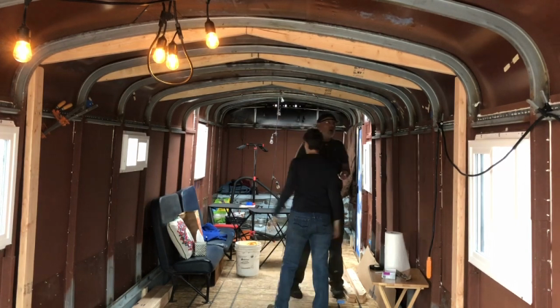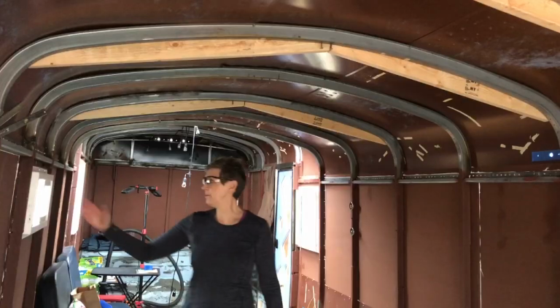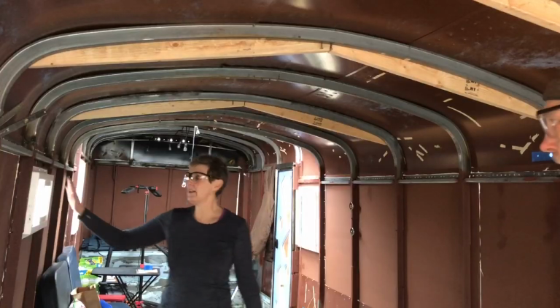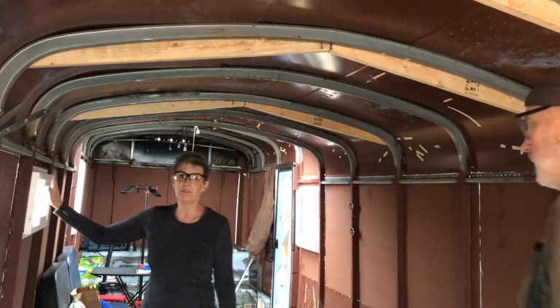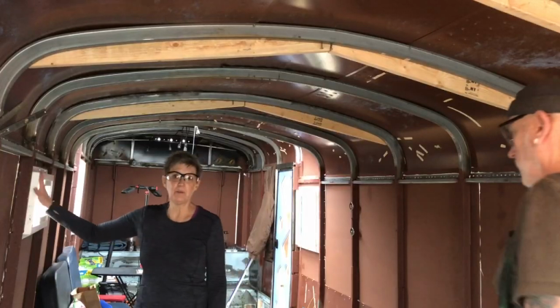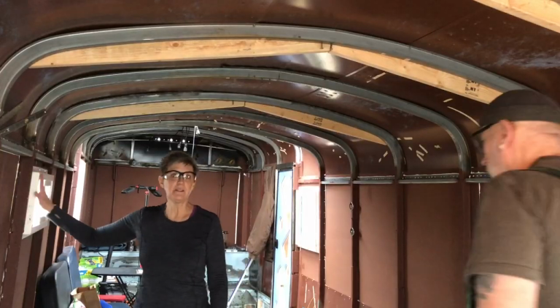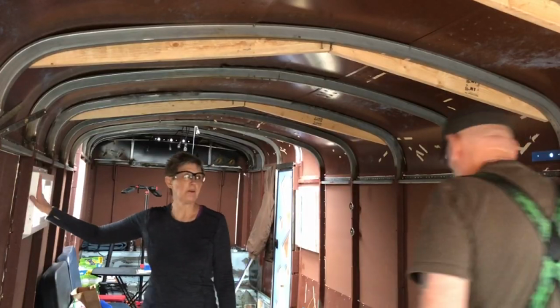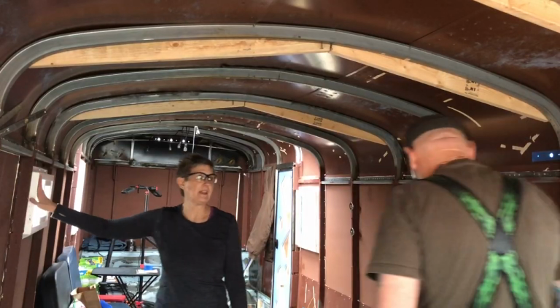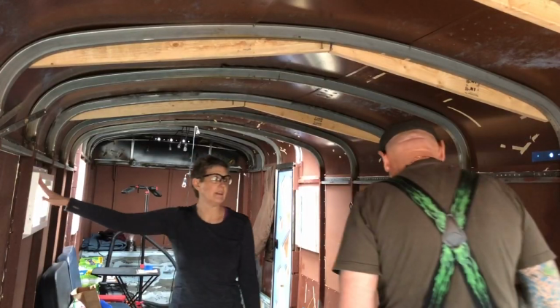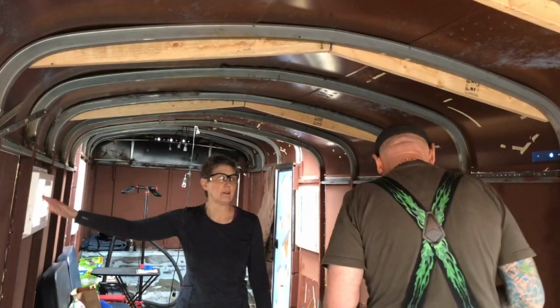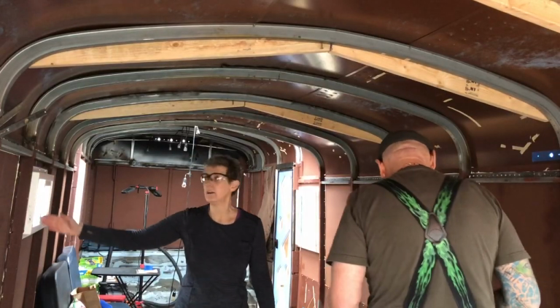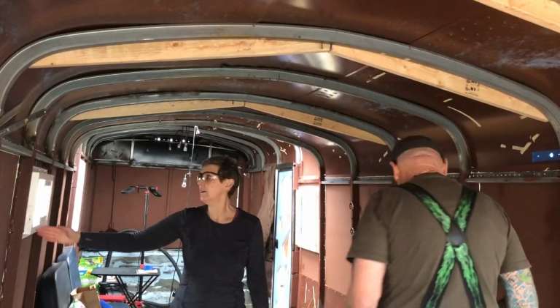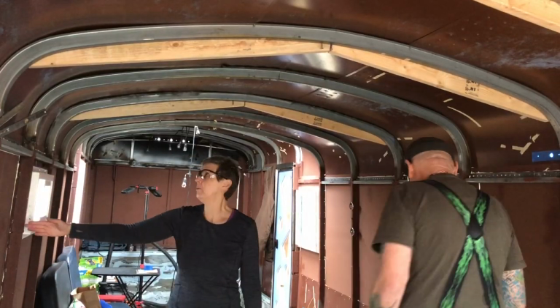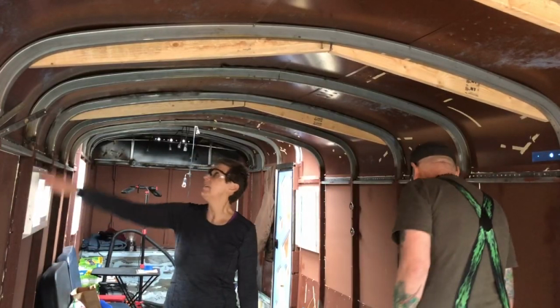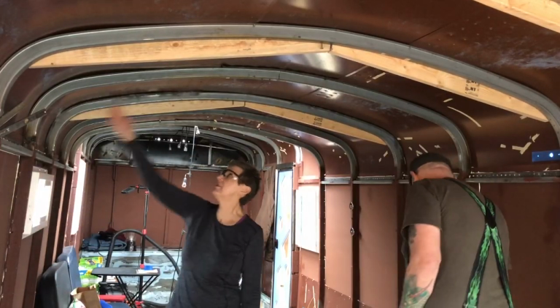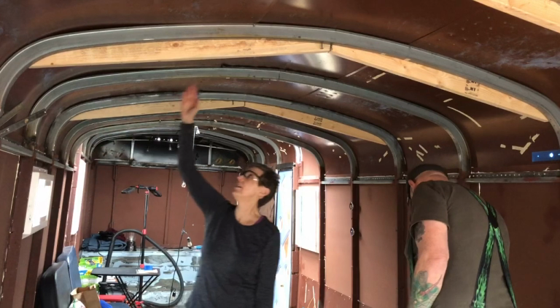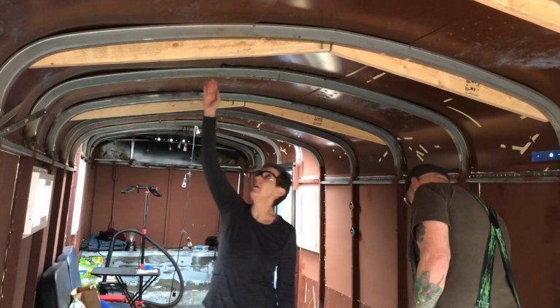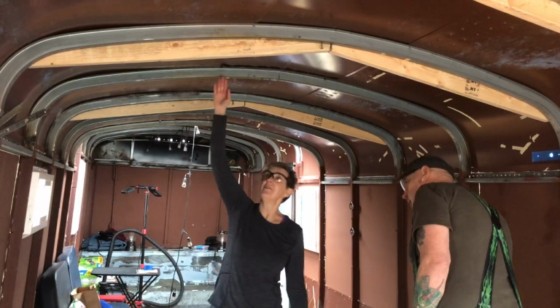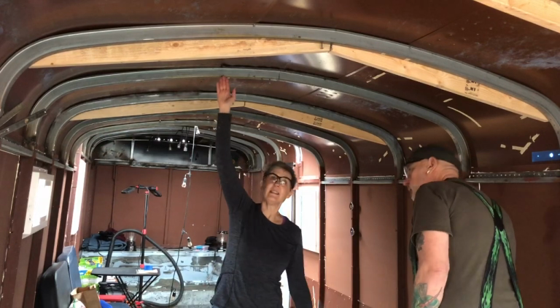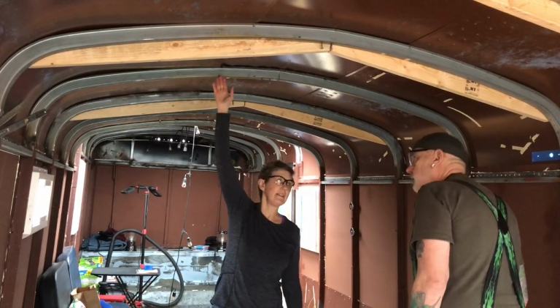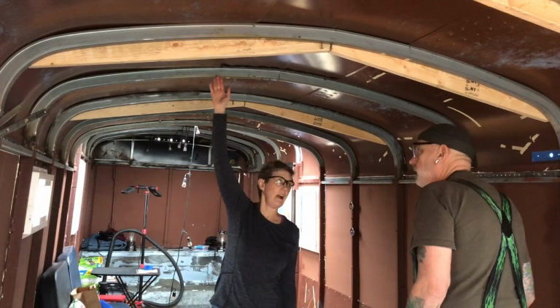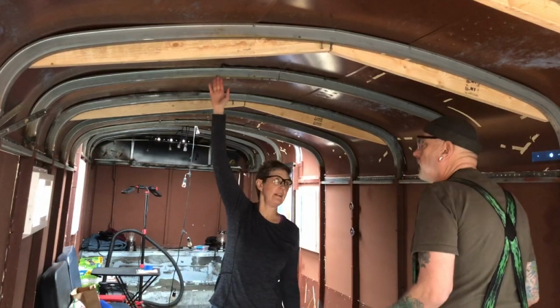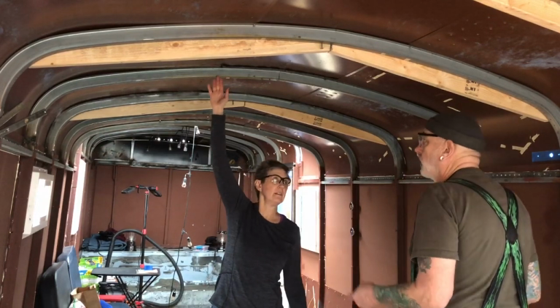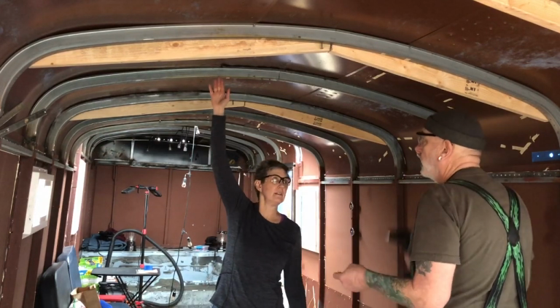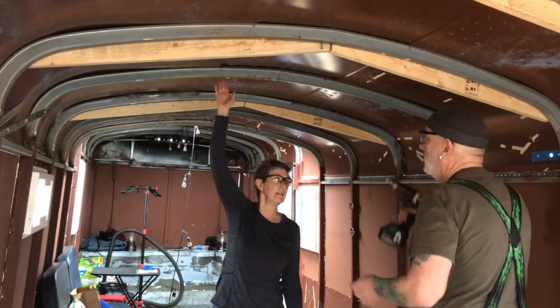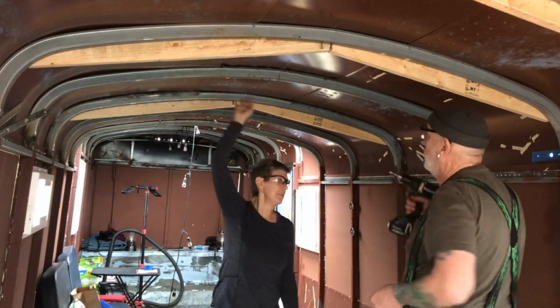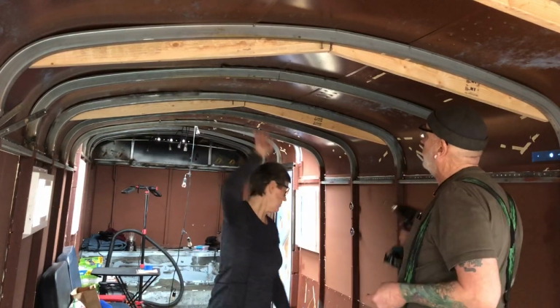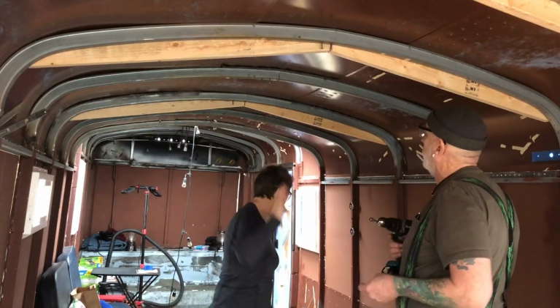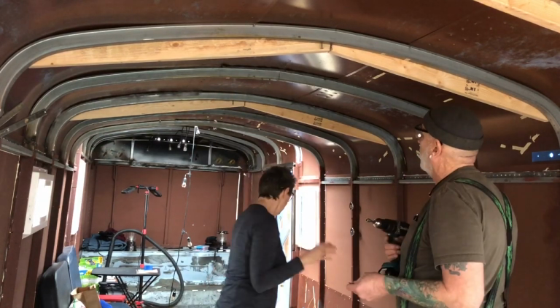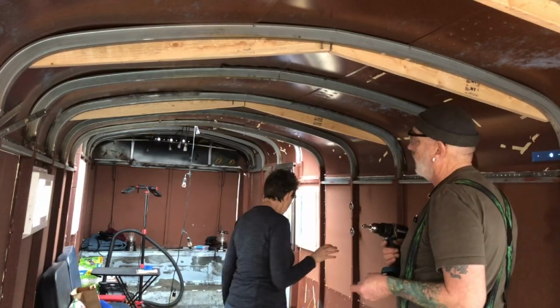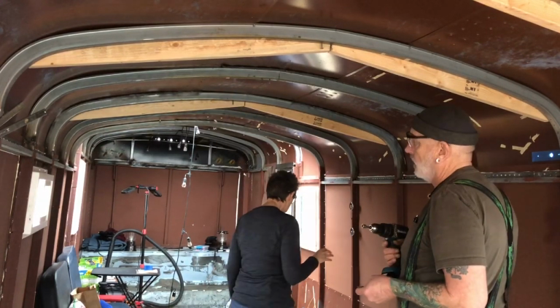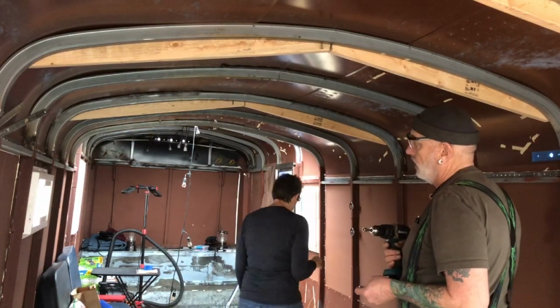Because of the window here, we have to frame on this side so we can clear the window.